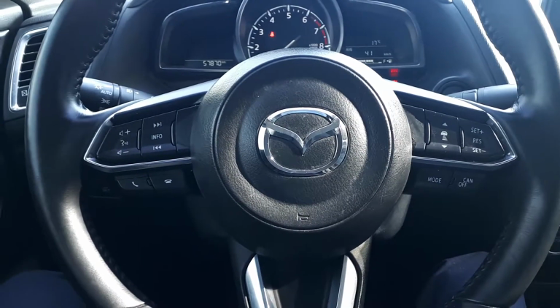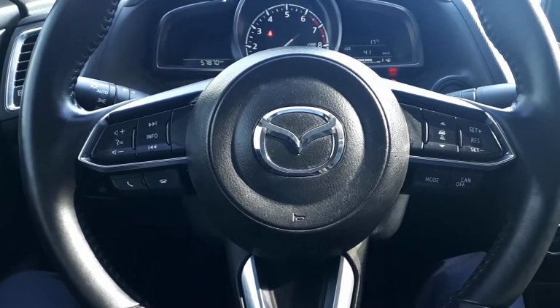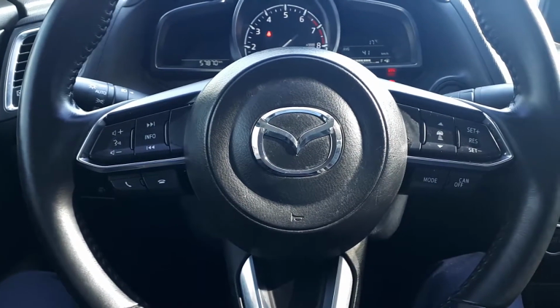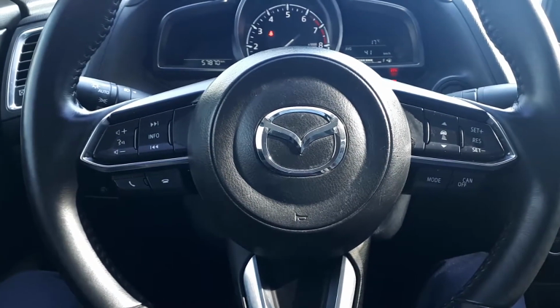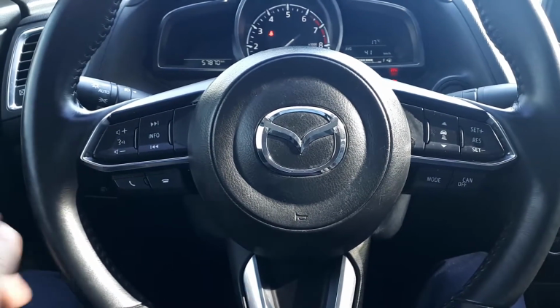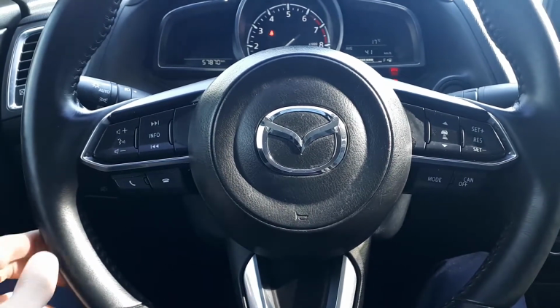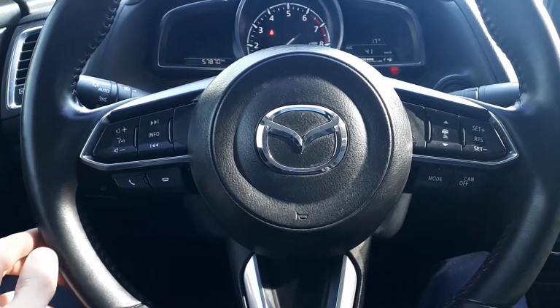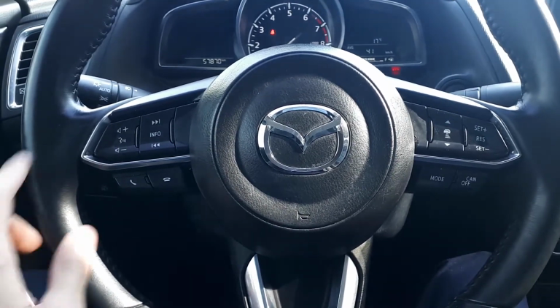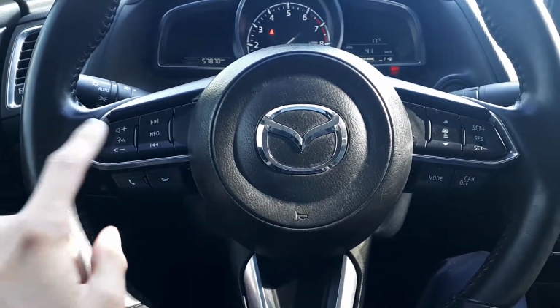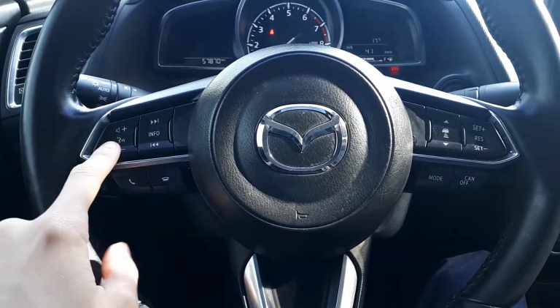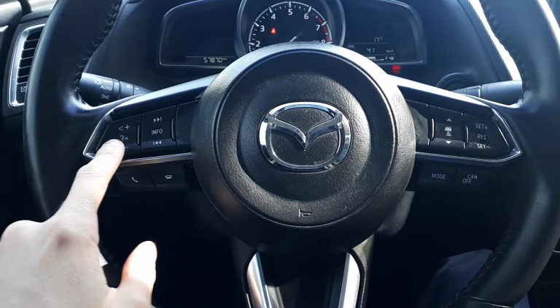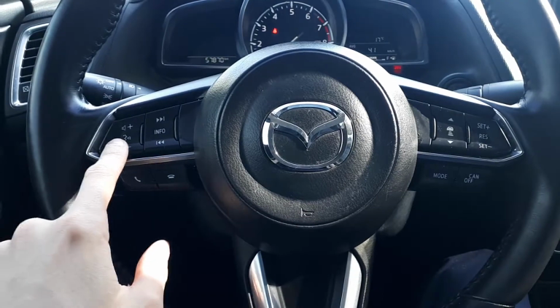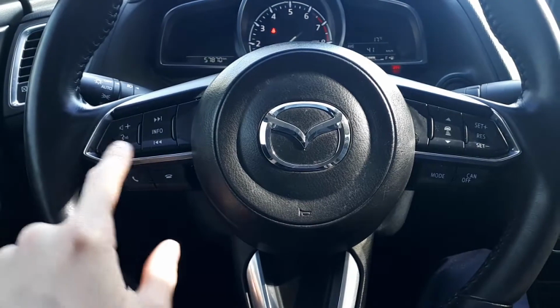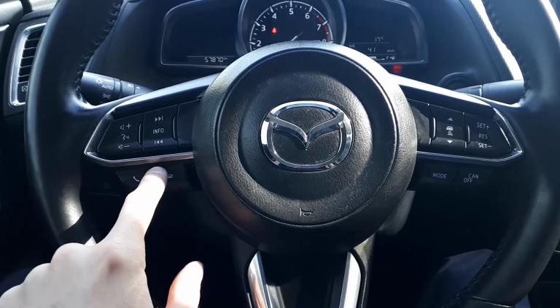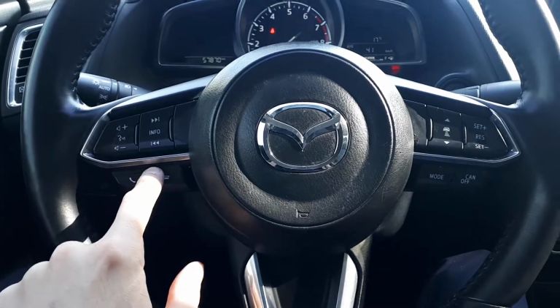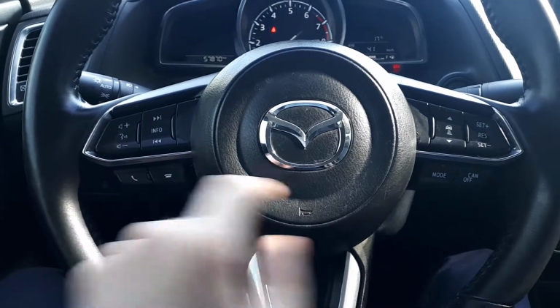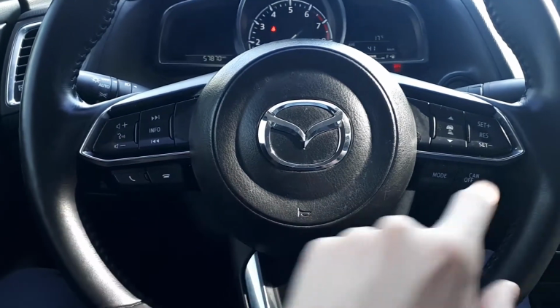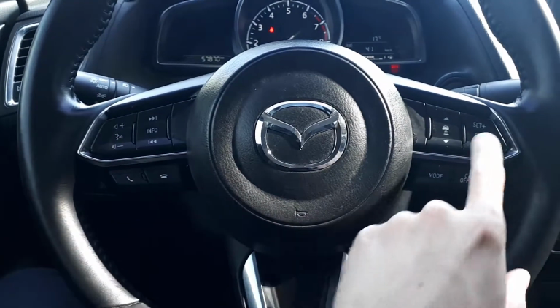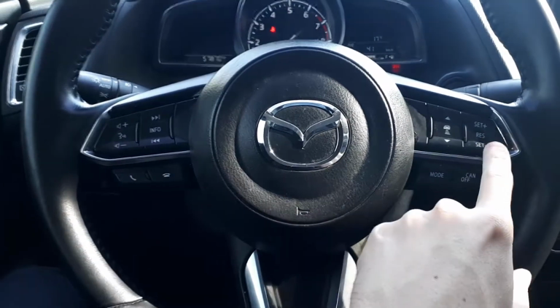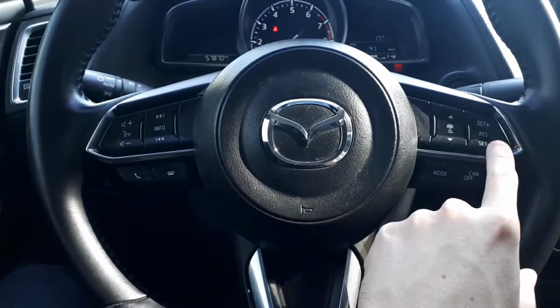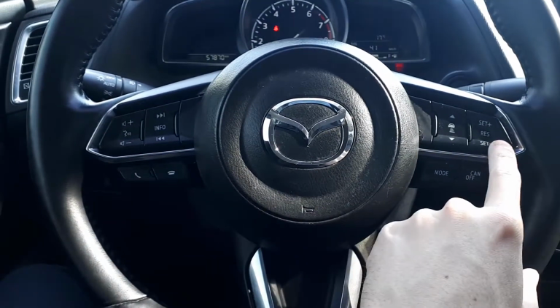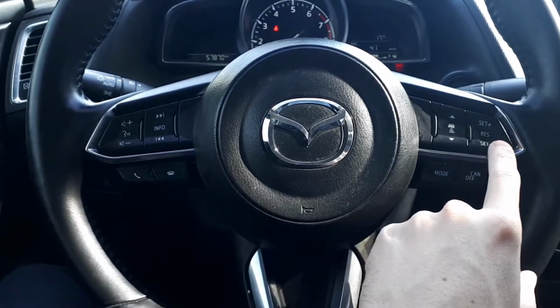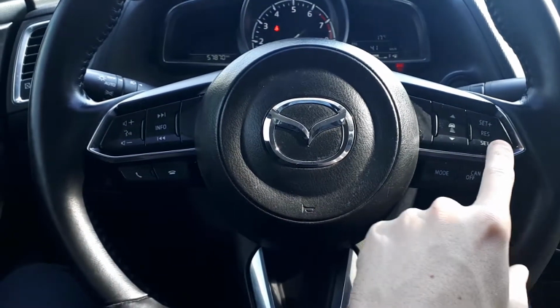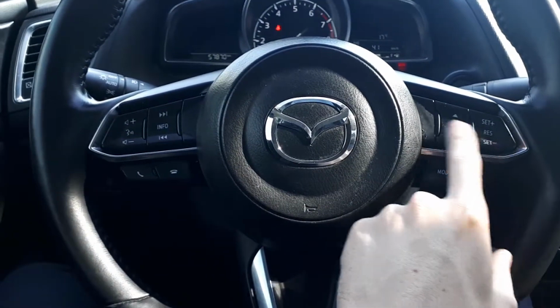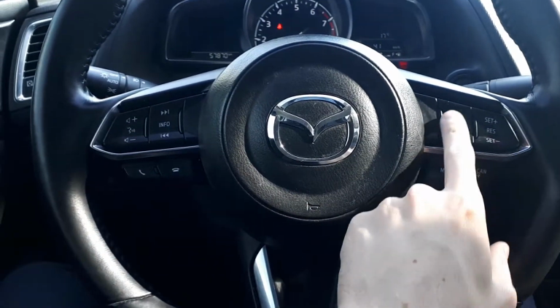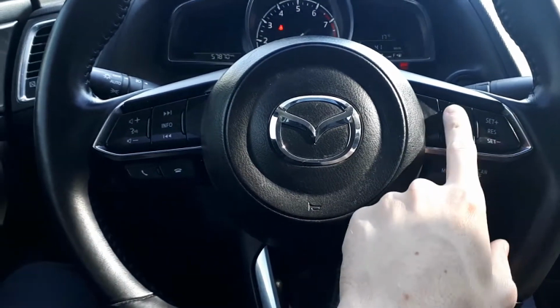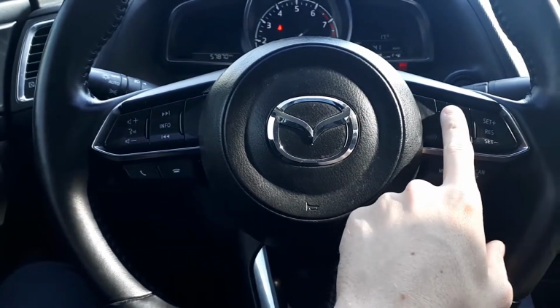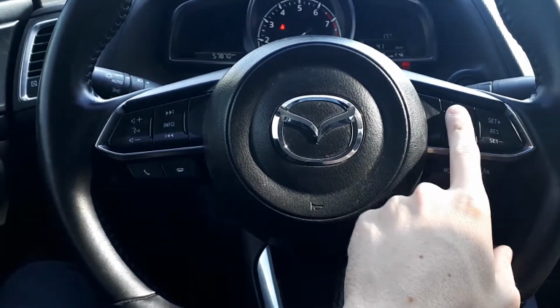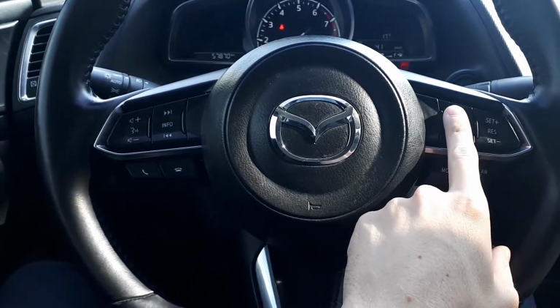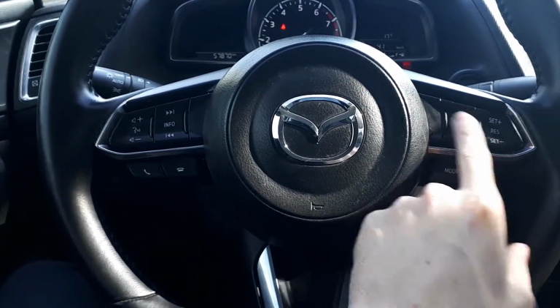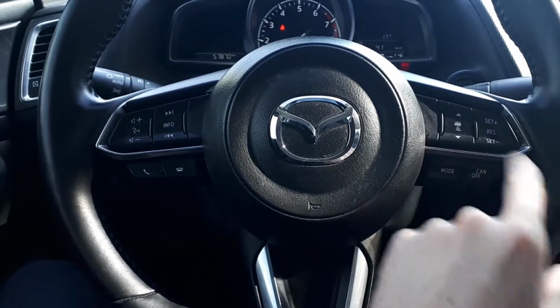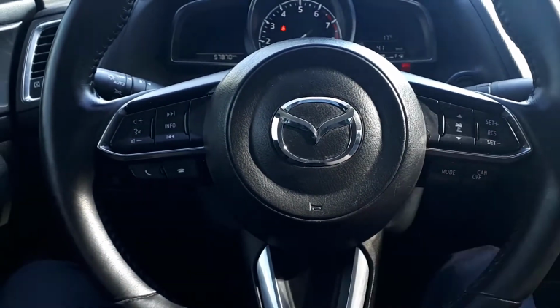This vehicle also has steering wheel audio, Bluetooth and cruise controls, plus adaptive cruise control.